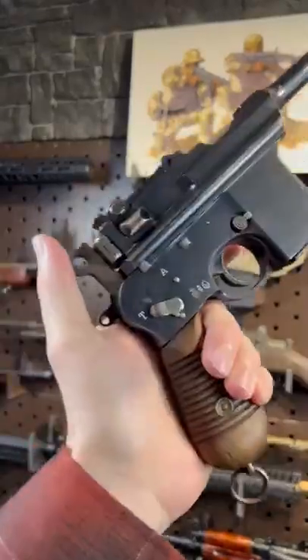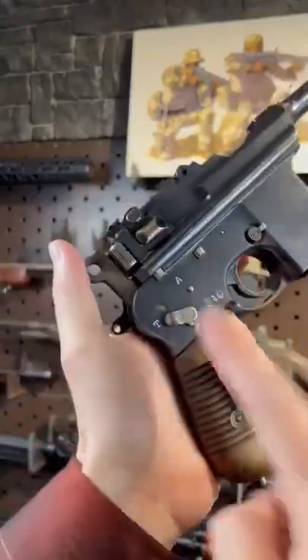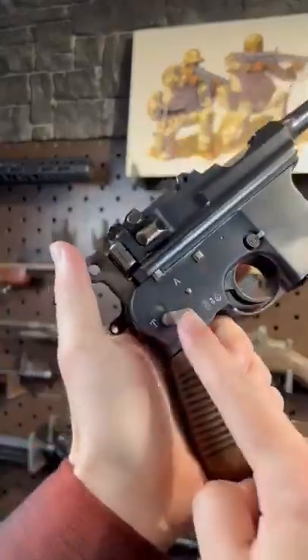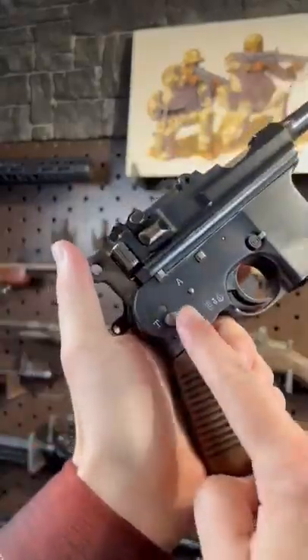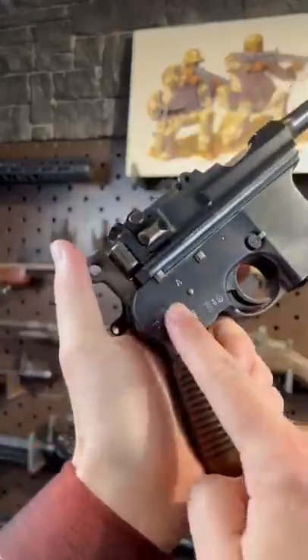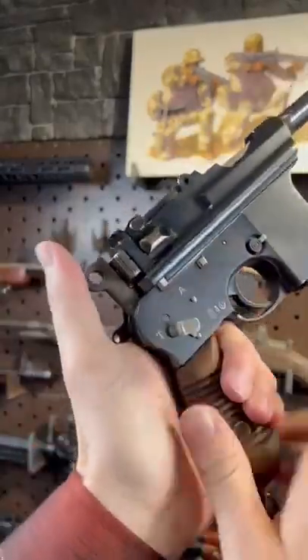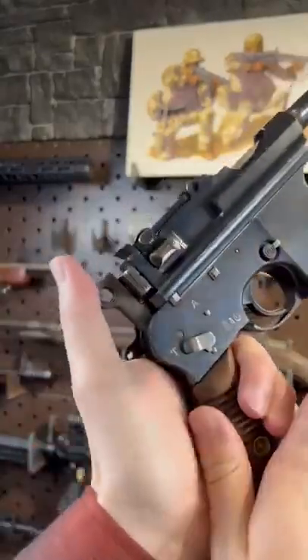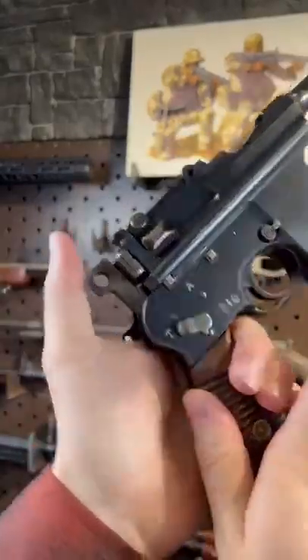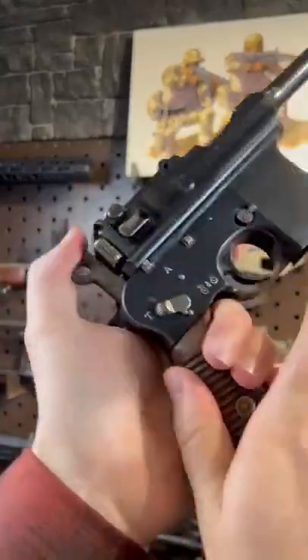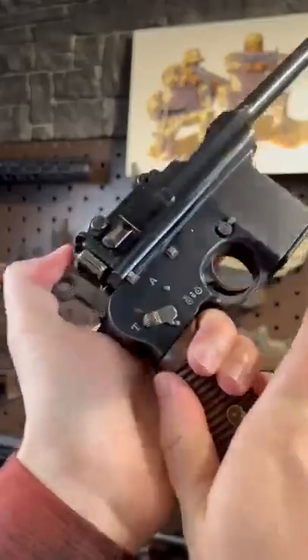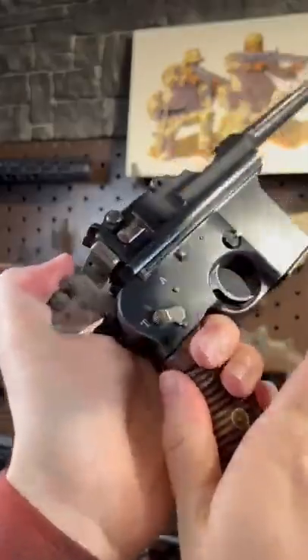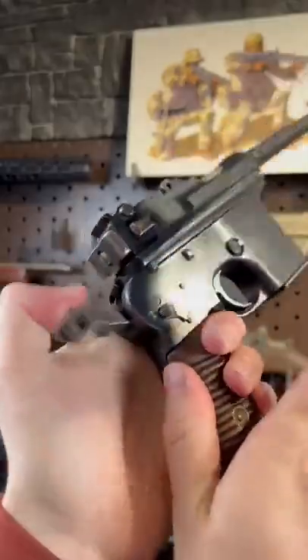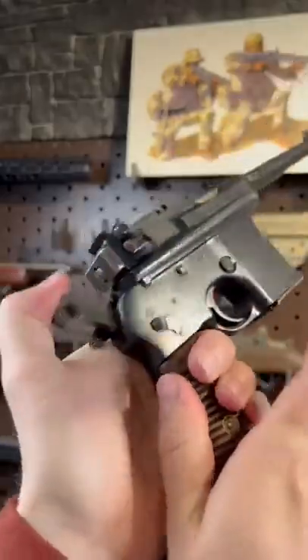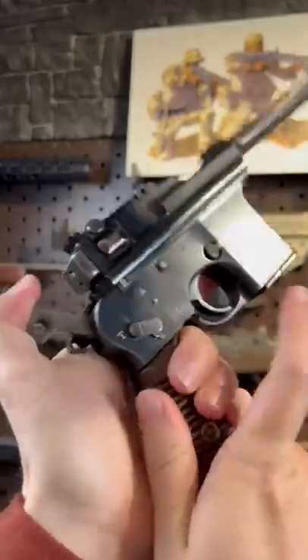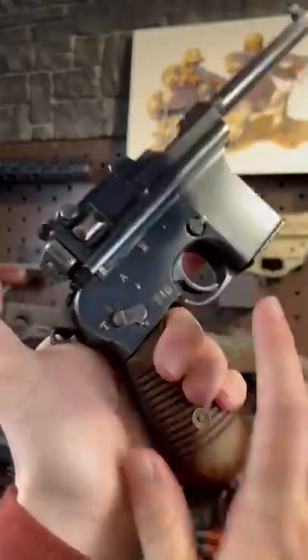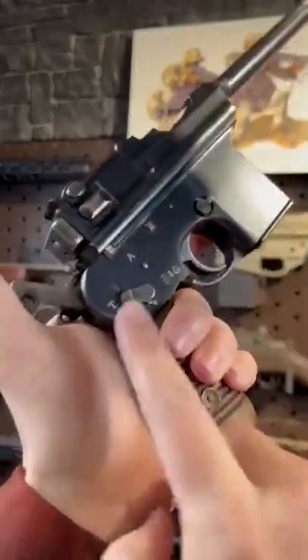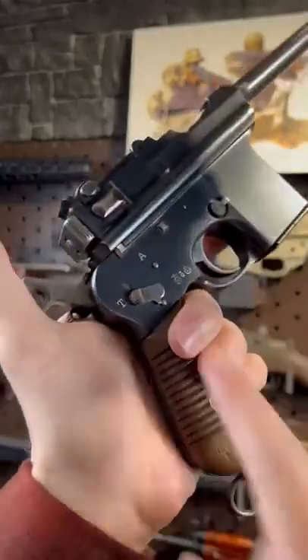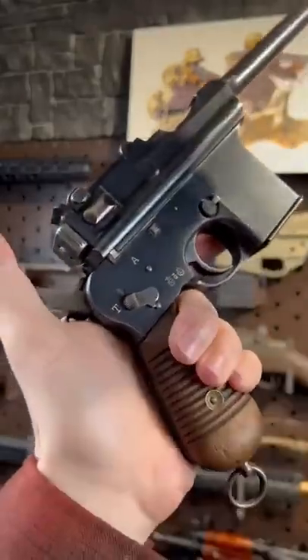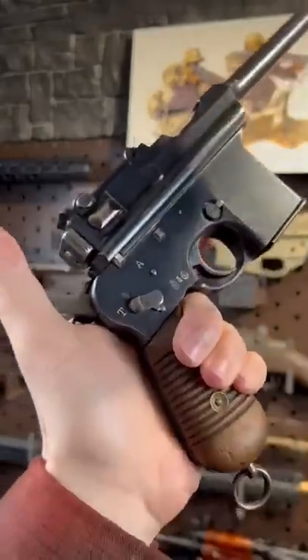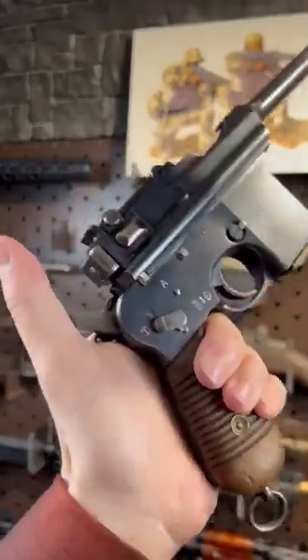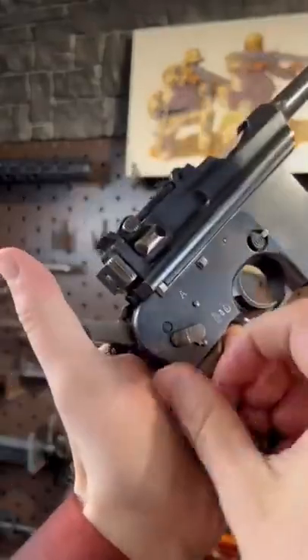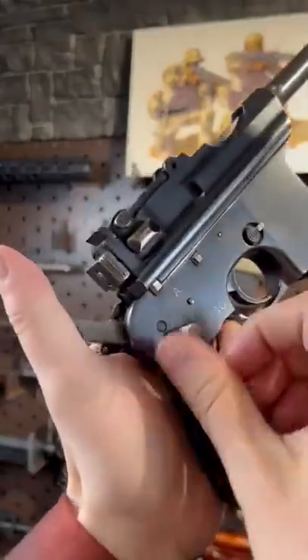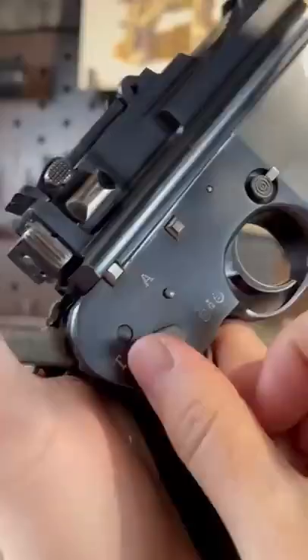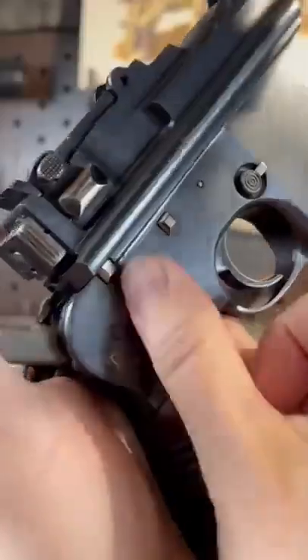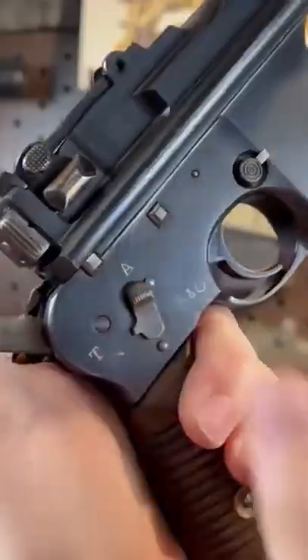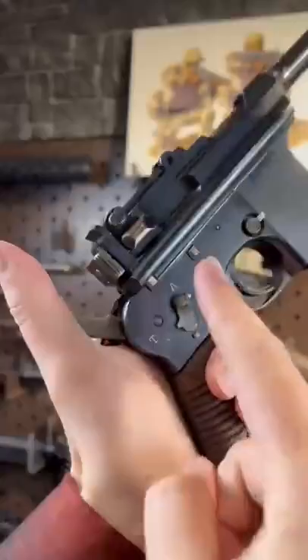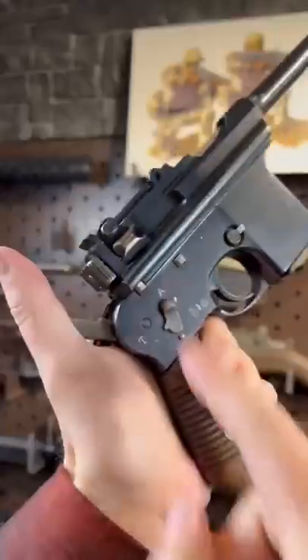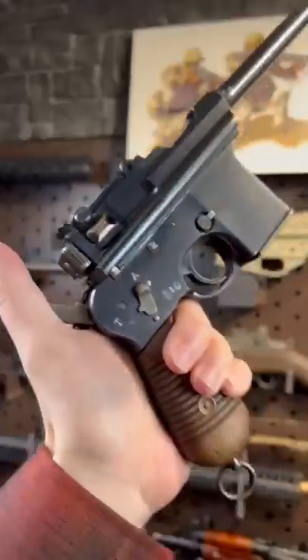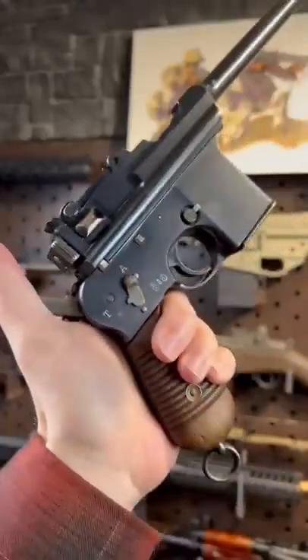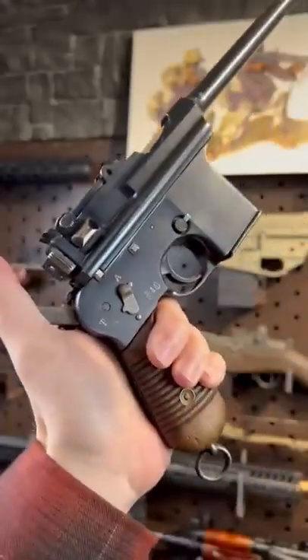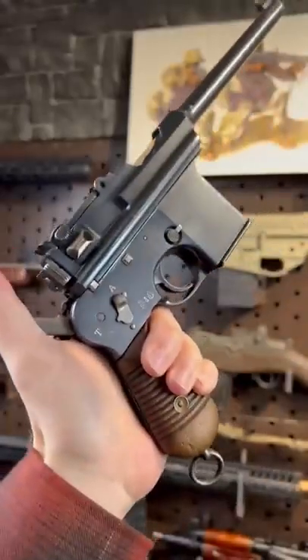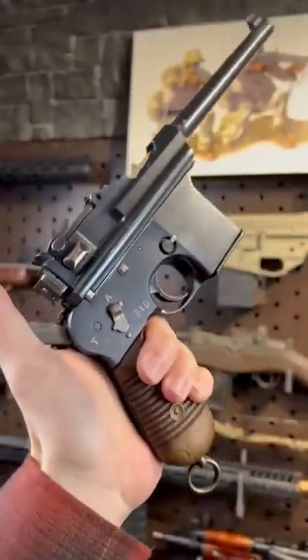This little switch takes you from T — which I don't know what that means, but semi-automatic — to A for awesome.